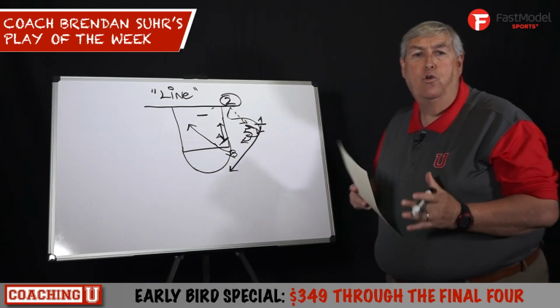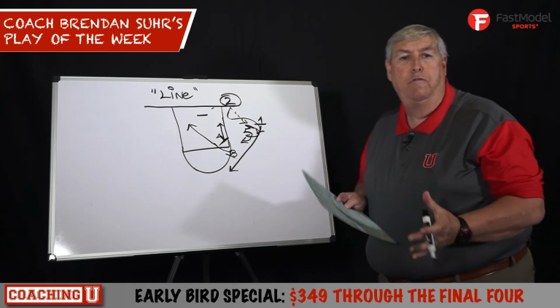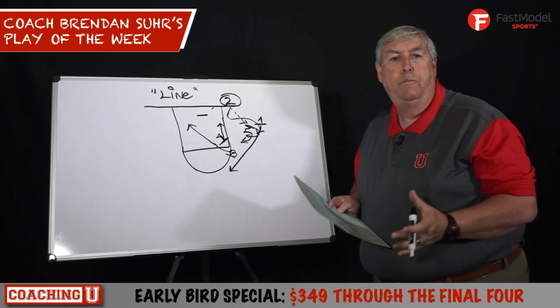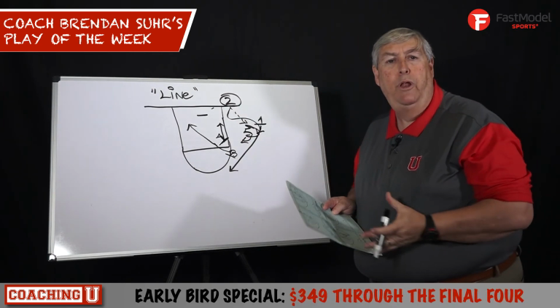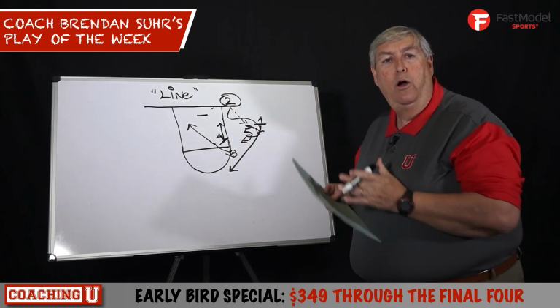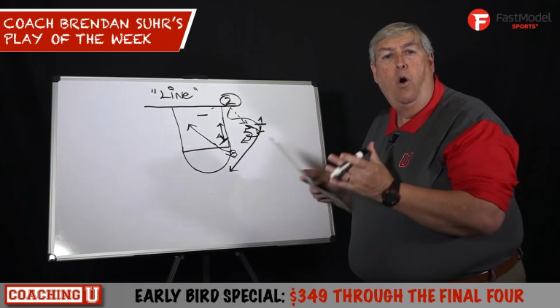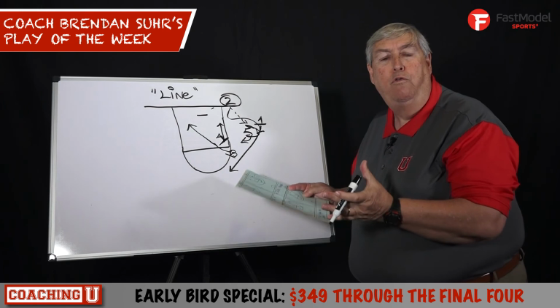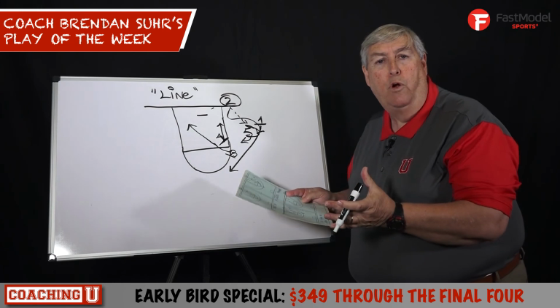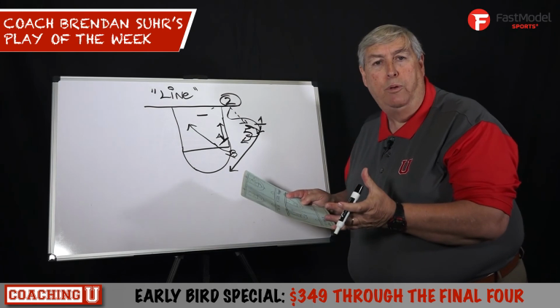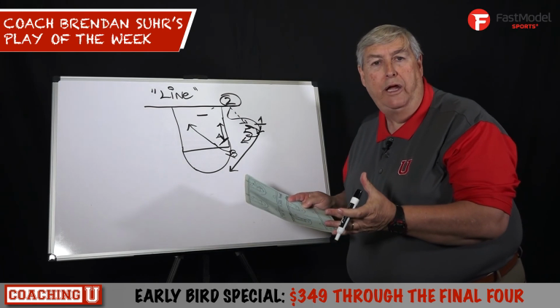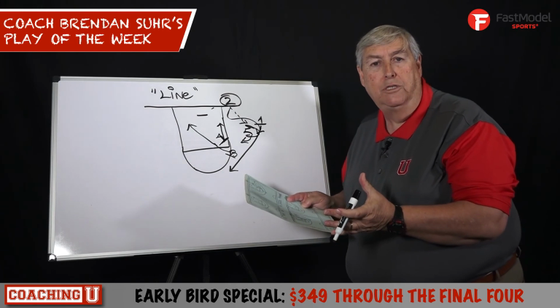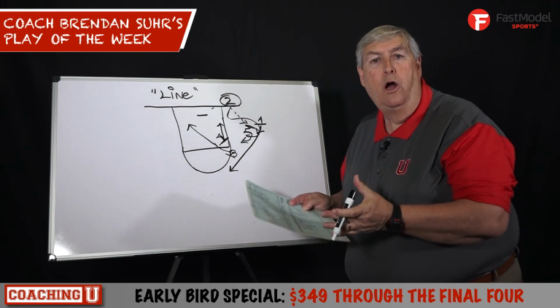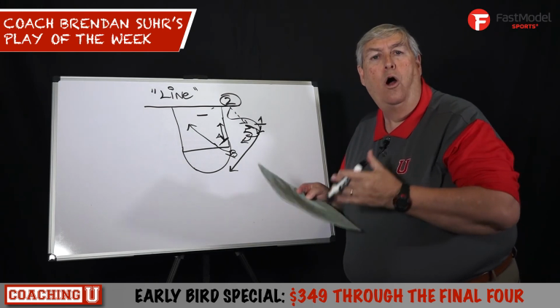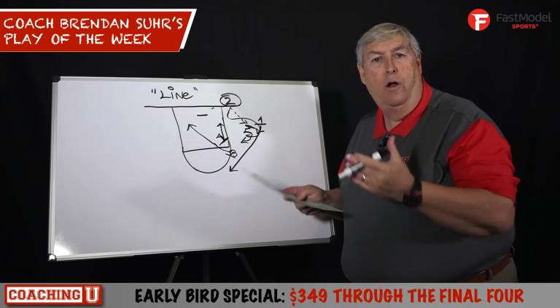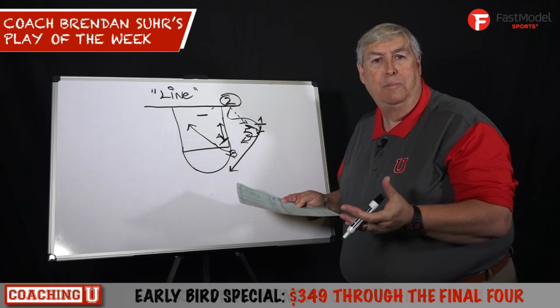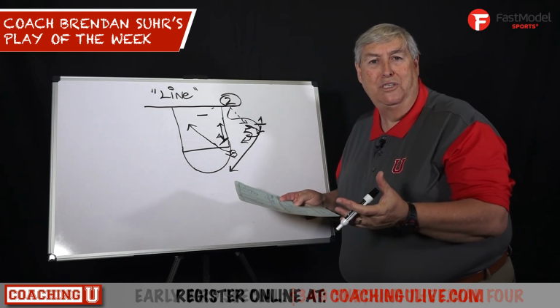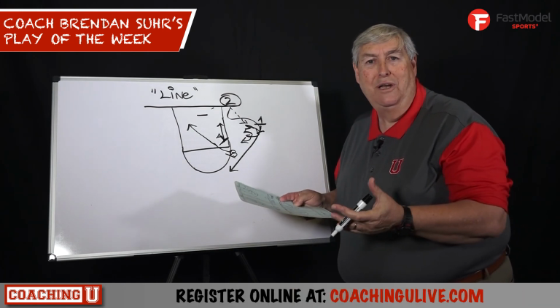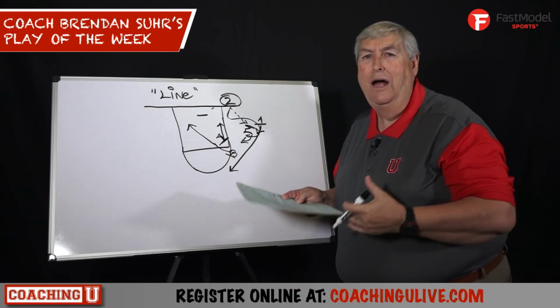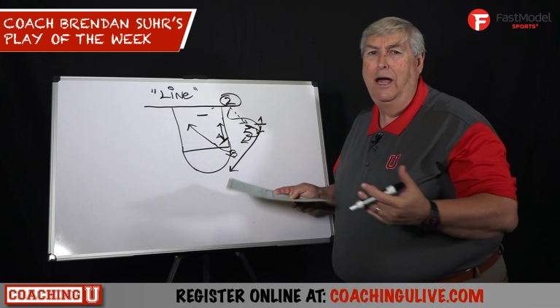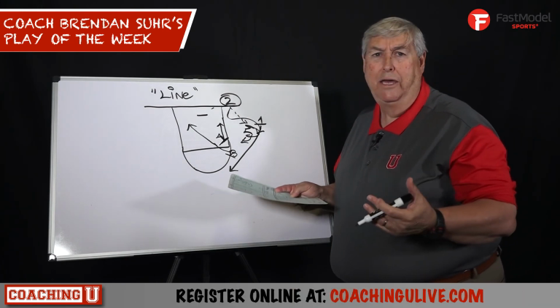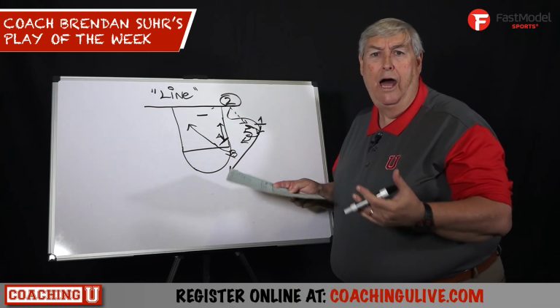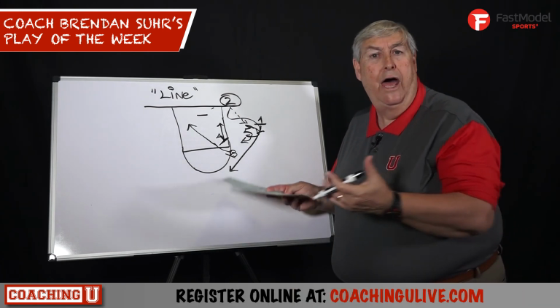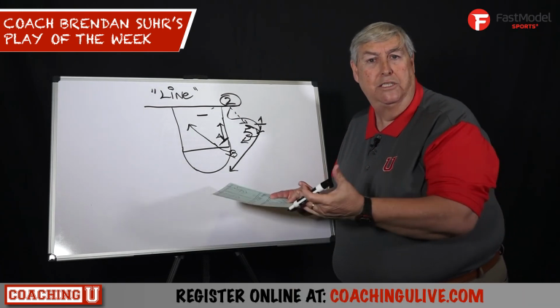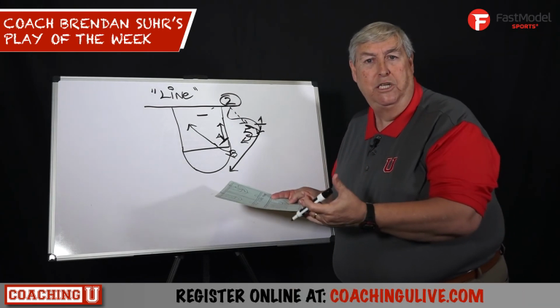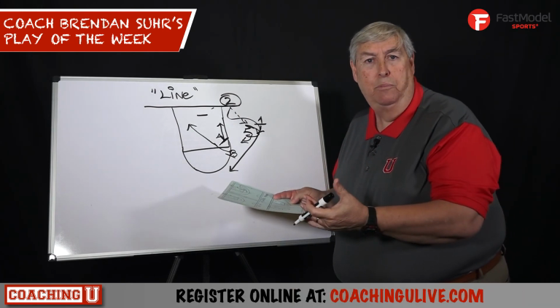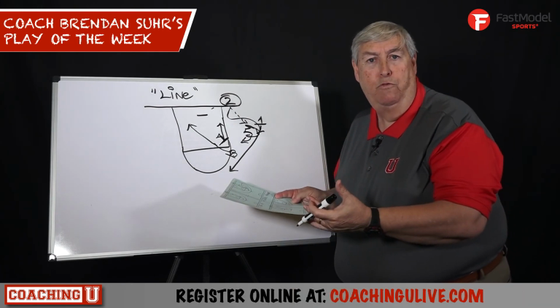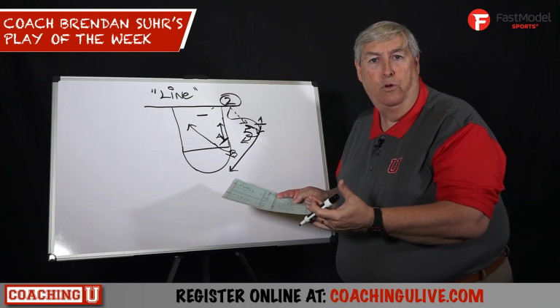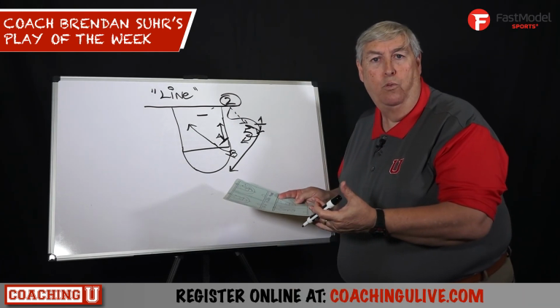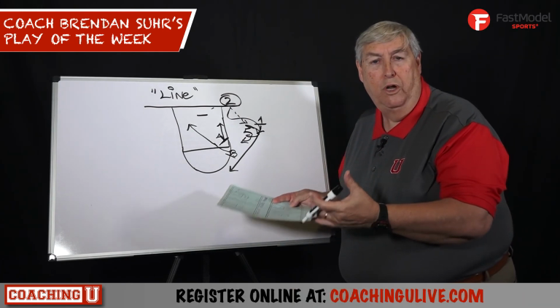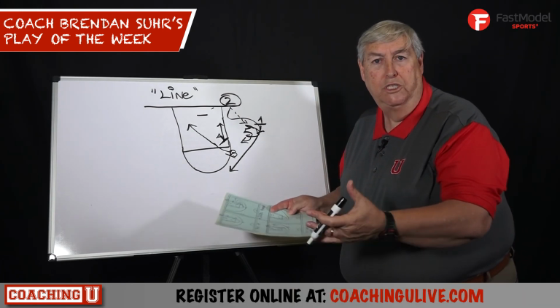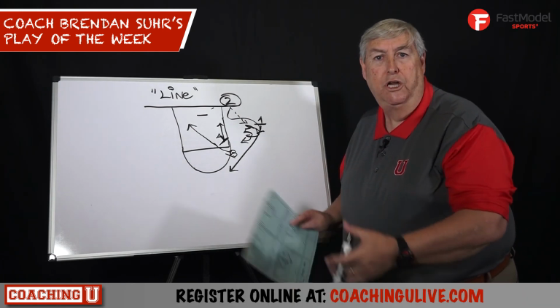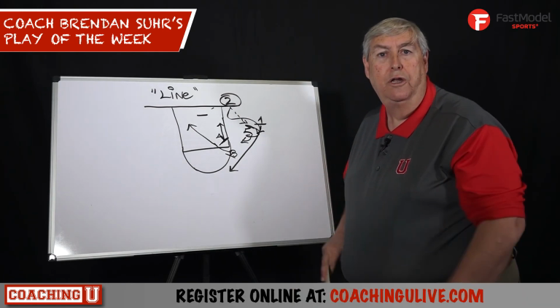Terrific play. All four players are options. I like it — I hadn't seen it before. Wanted to share it.